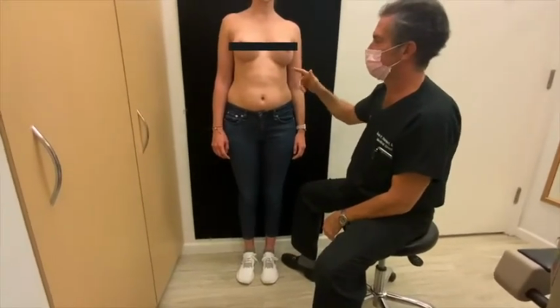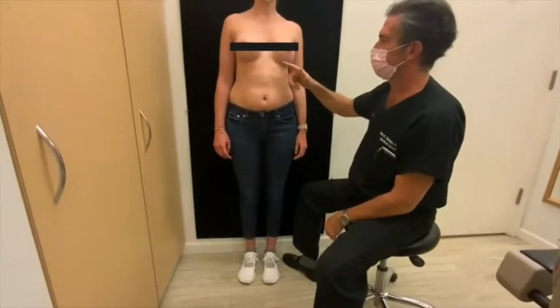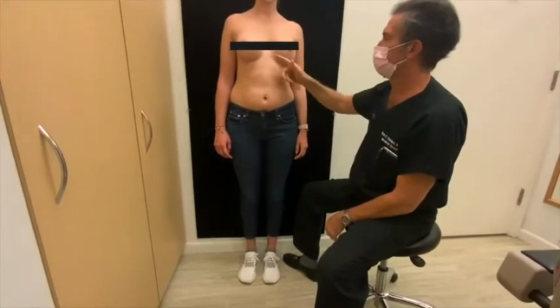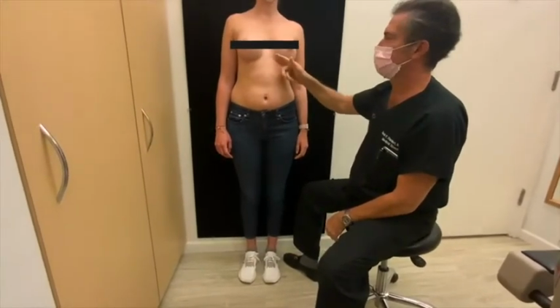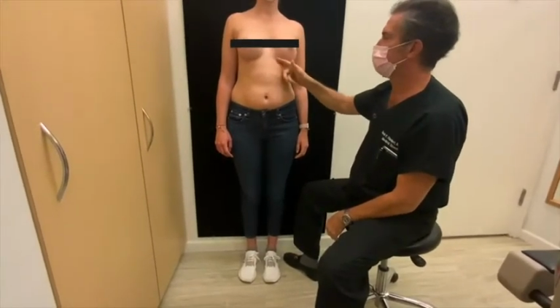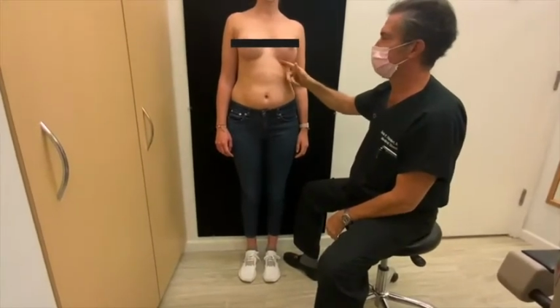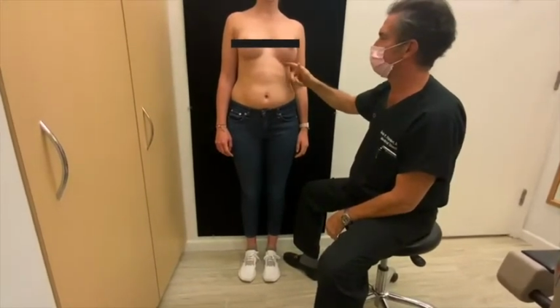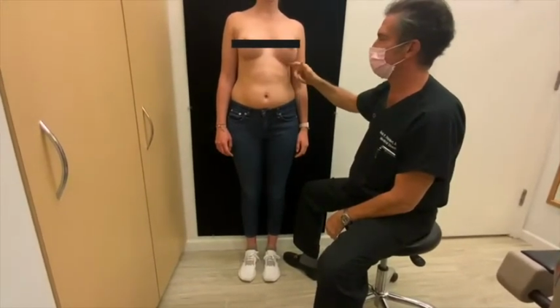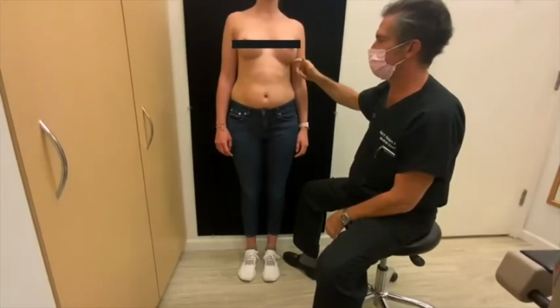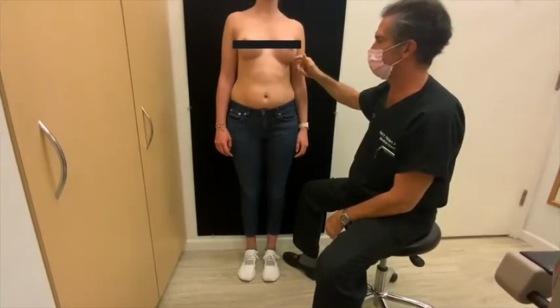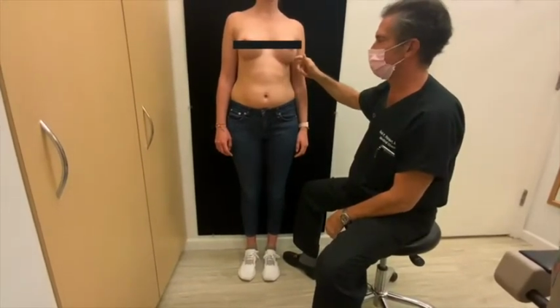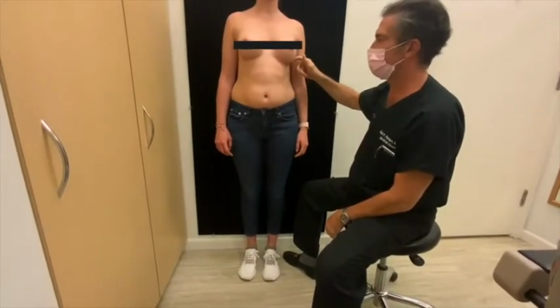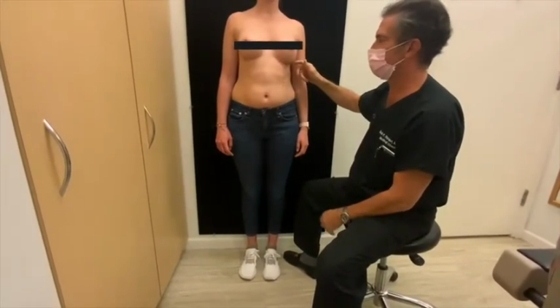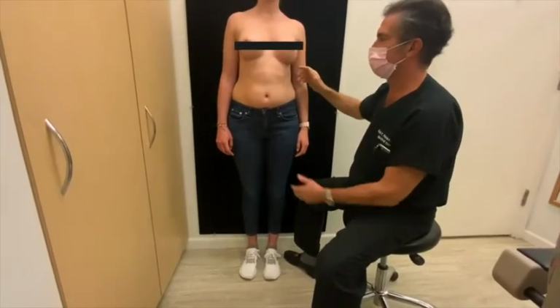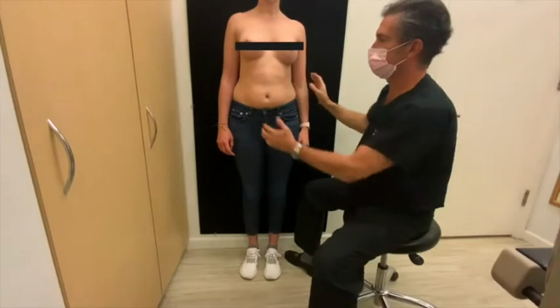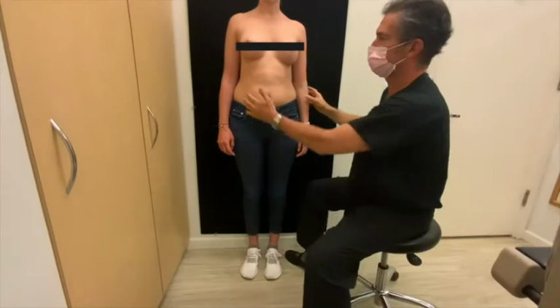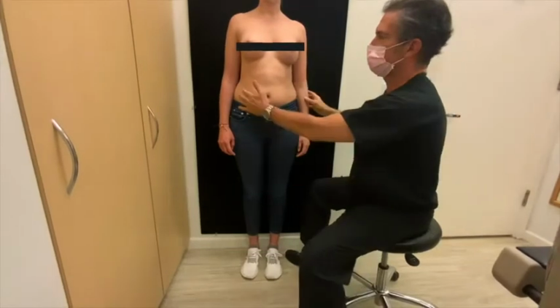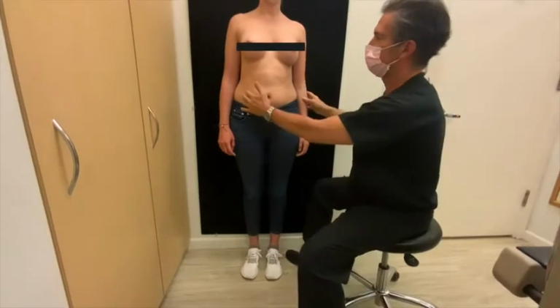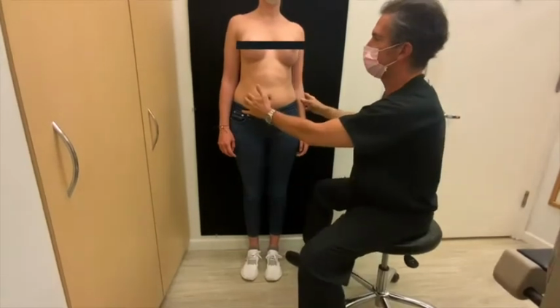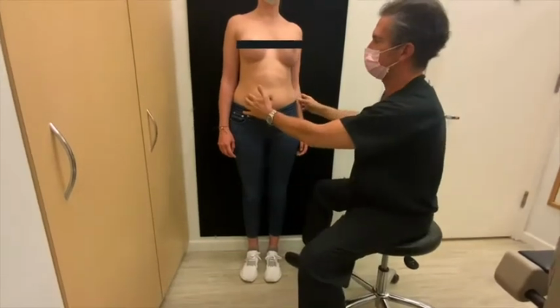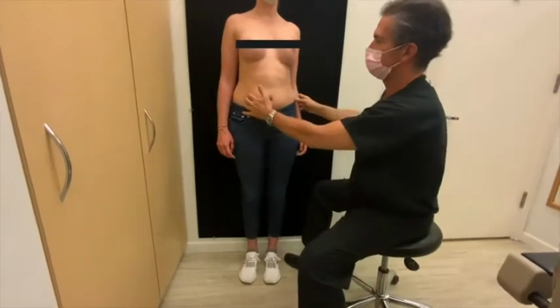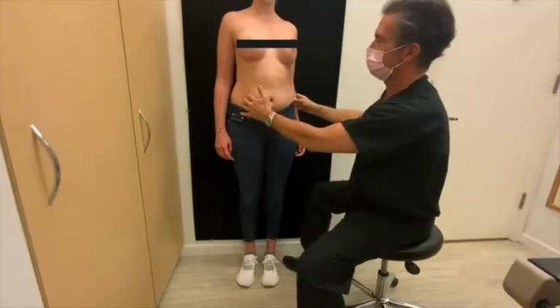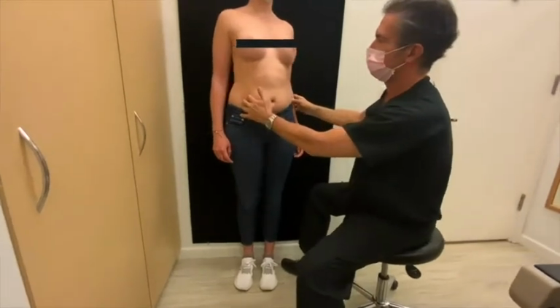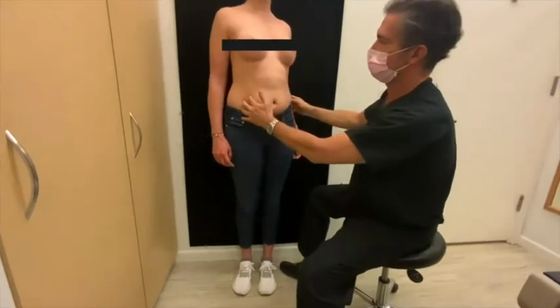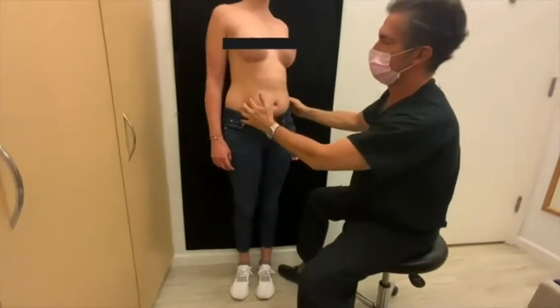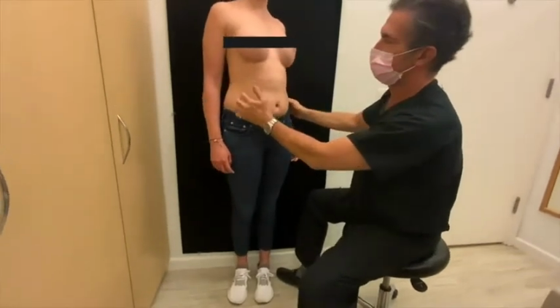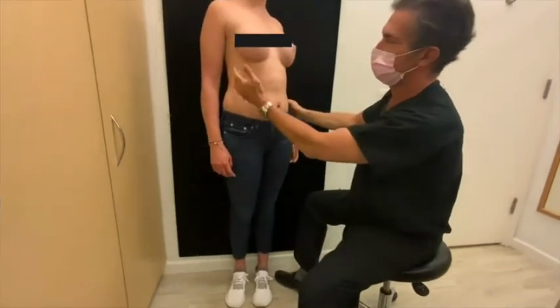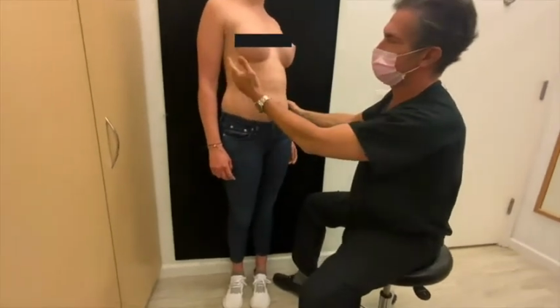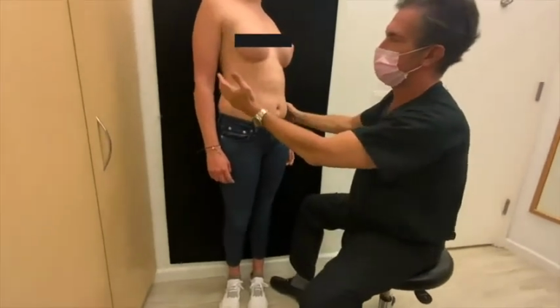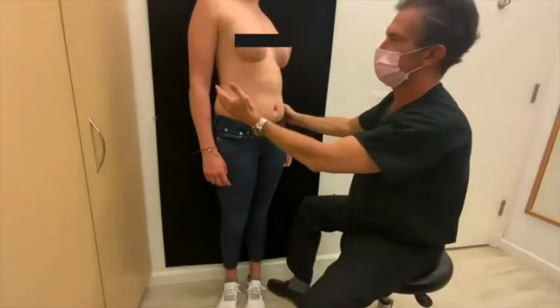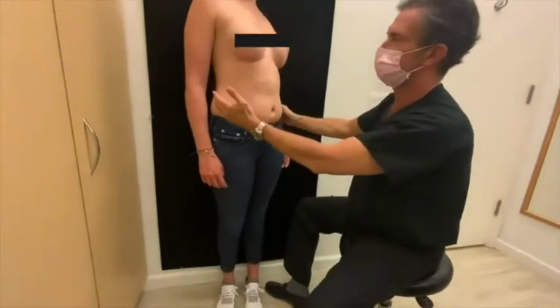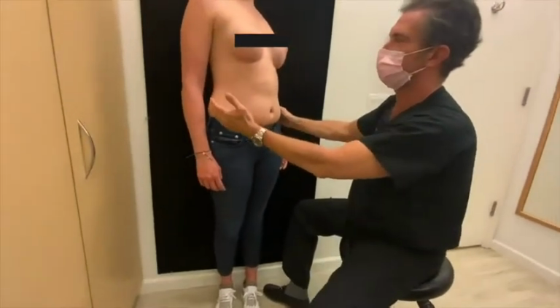There is no scar to hide. There is no scar in her breast. There's nothing around the areolas. There's nothing in the fold.